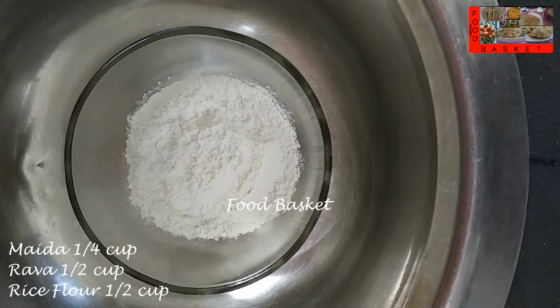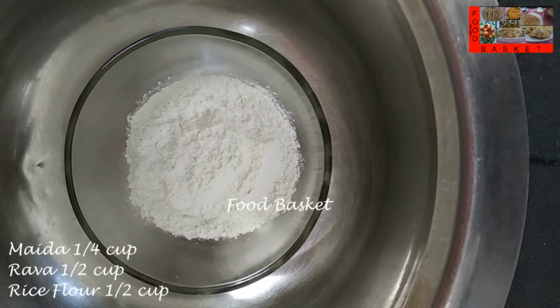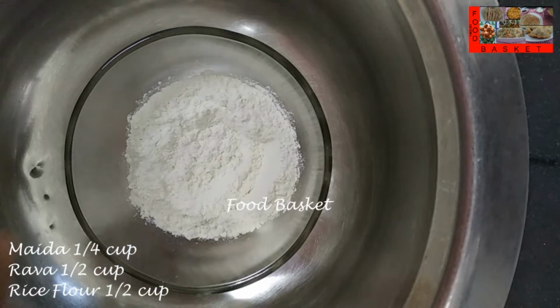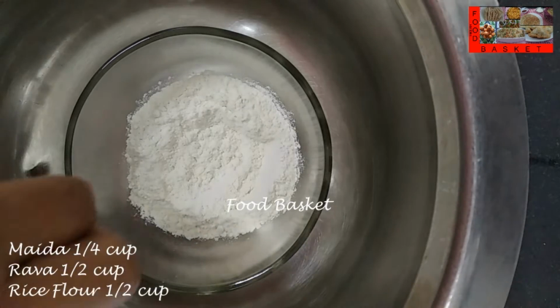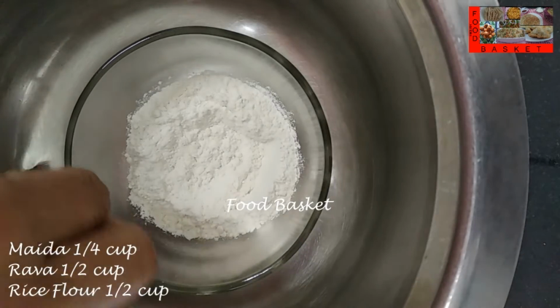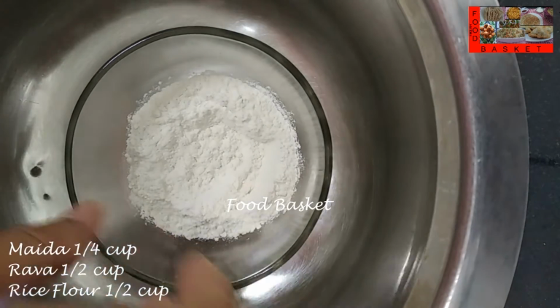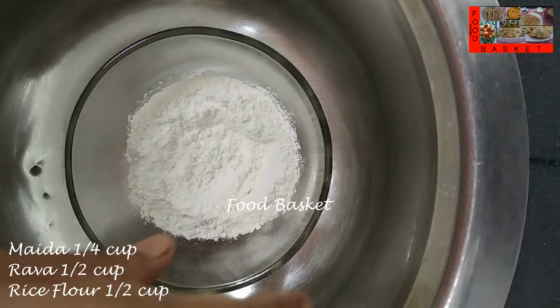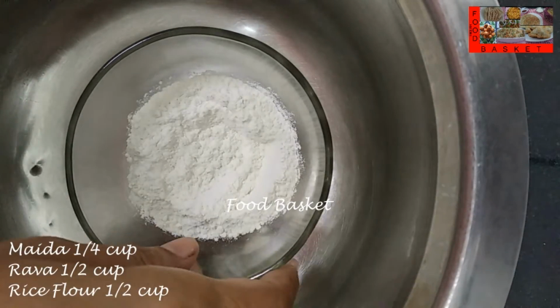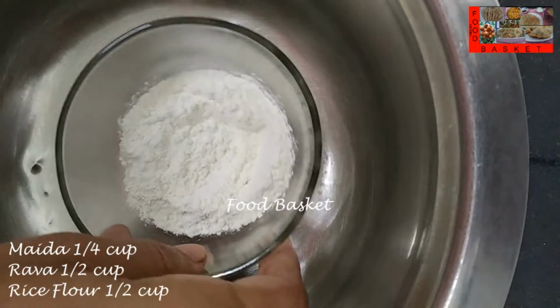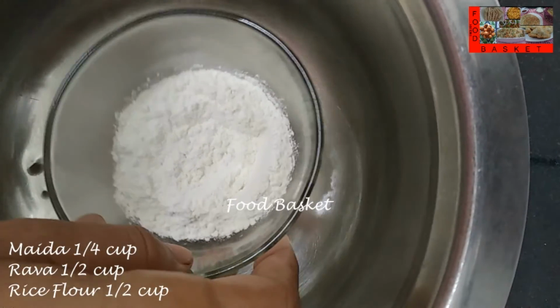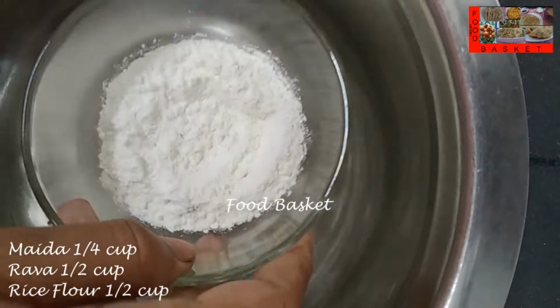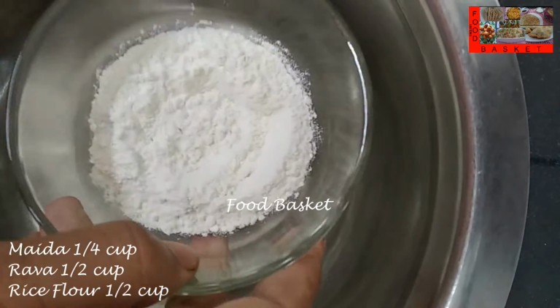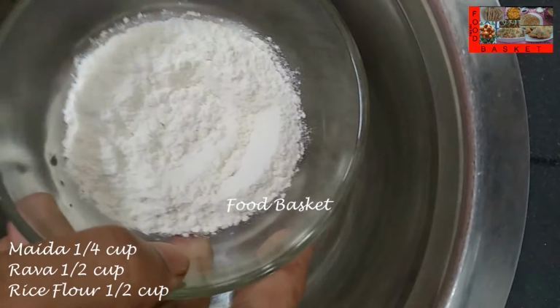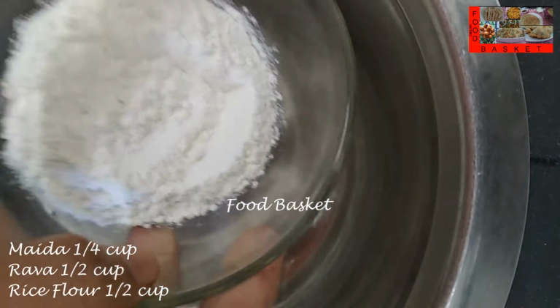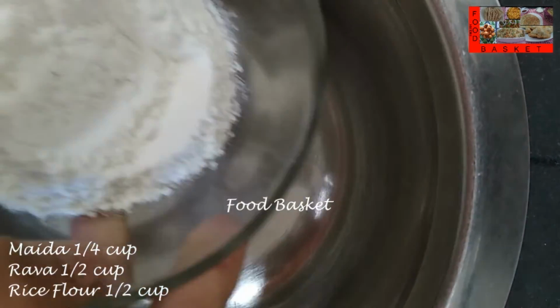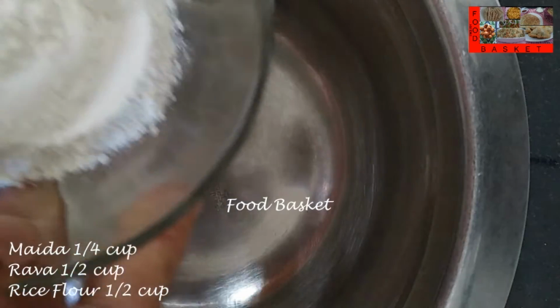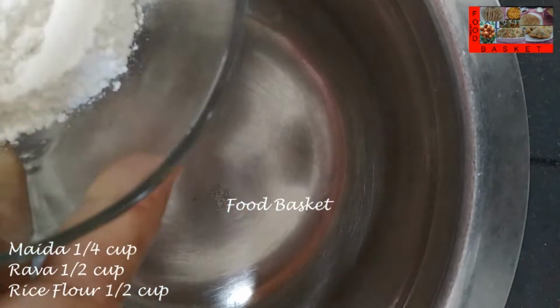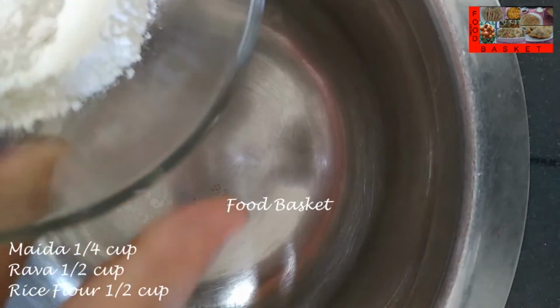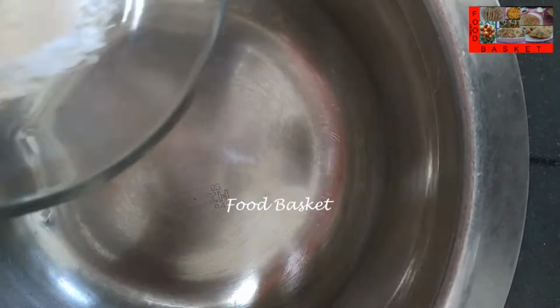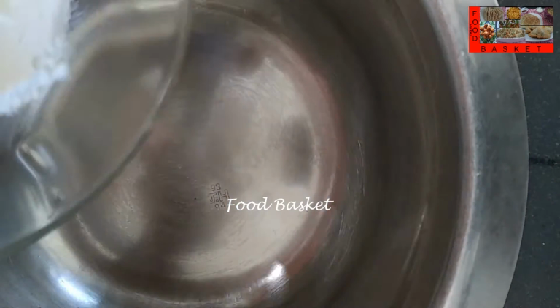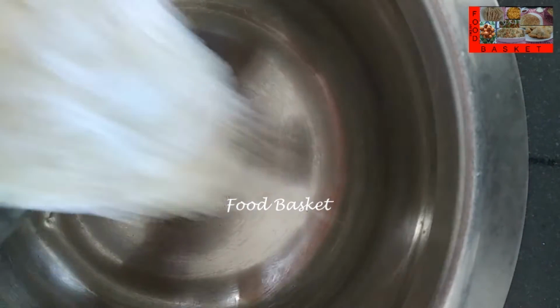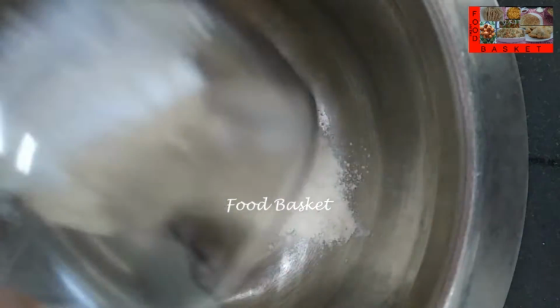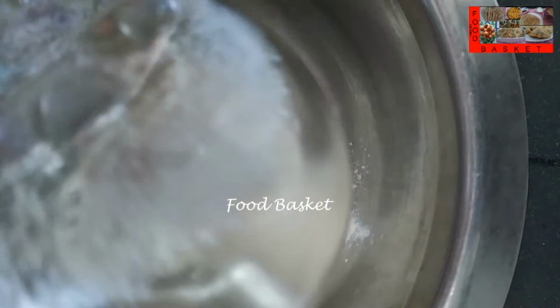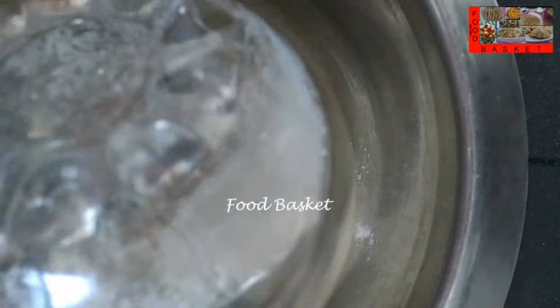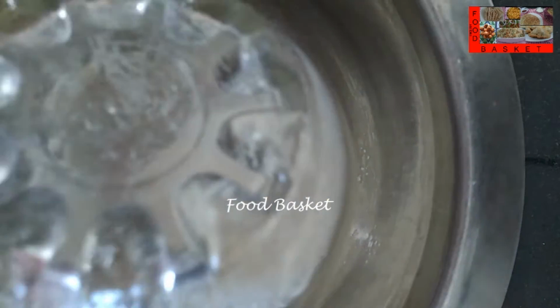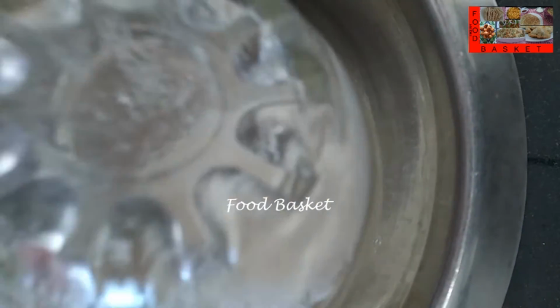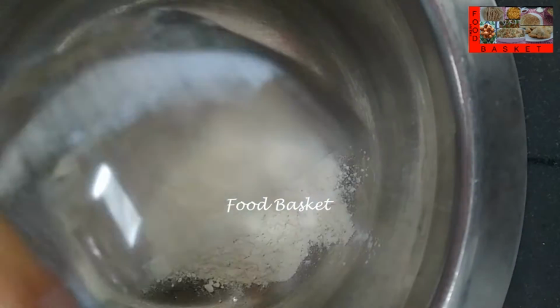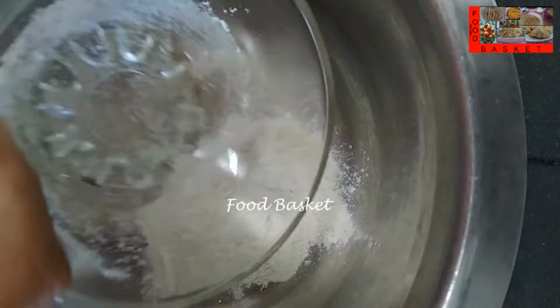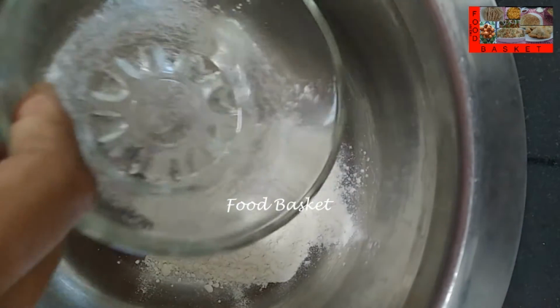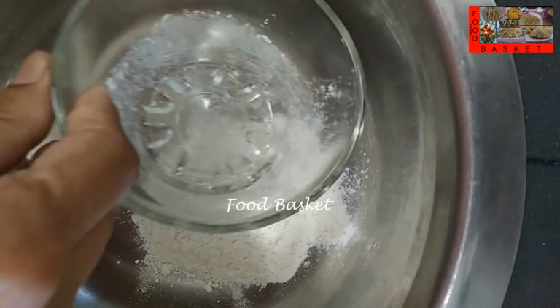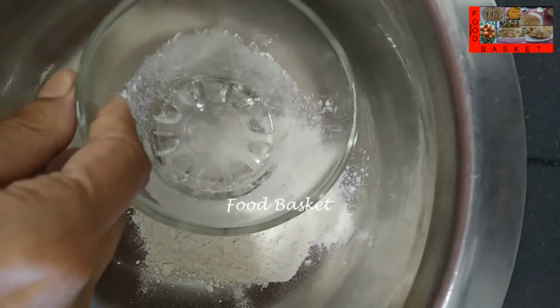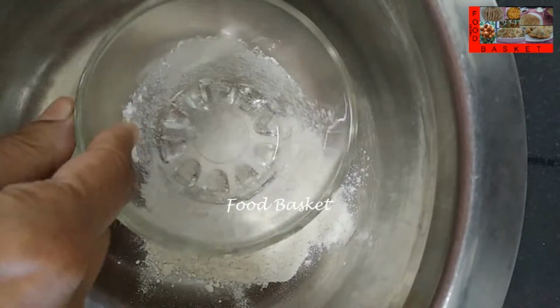Let us take 1/4 cup maida, 1/2 cup rava, and 1/2 cup rice flour into a bowl.